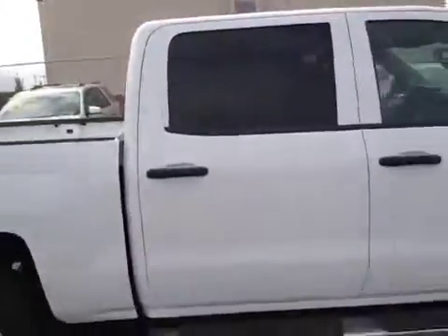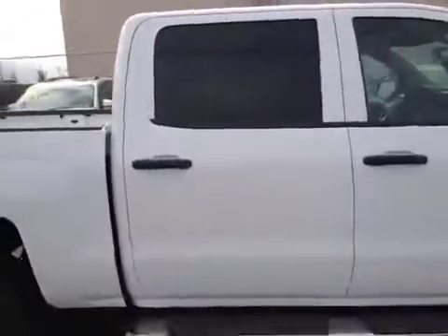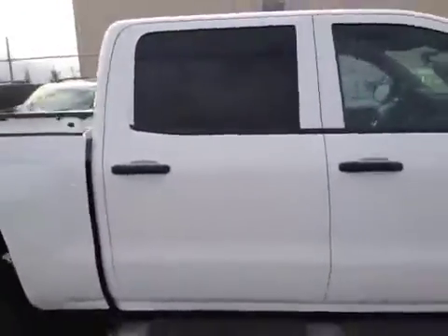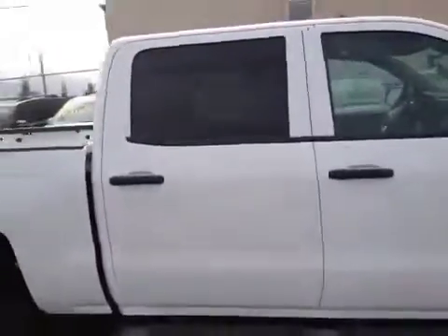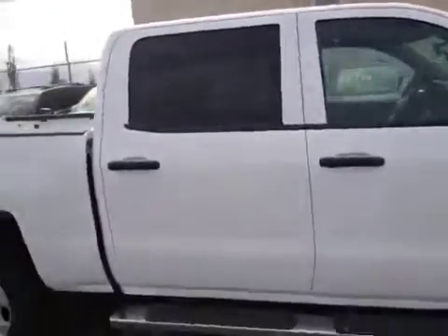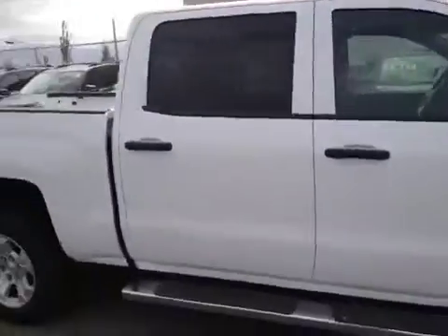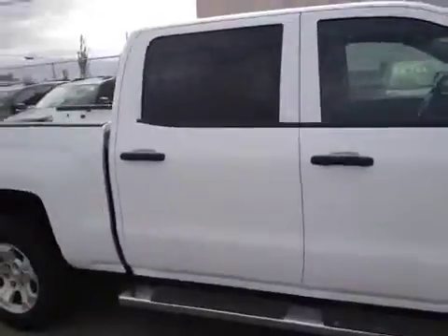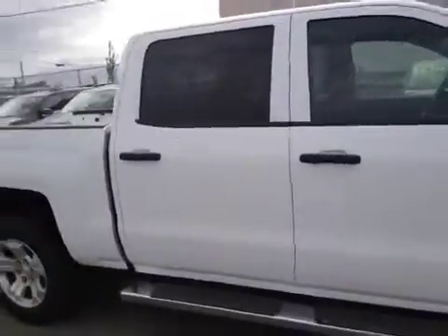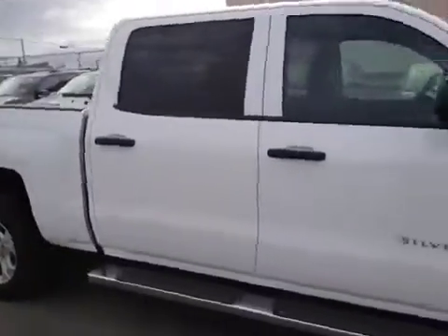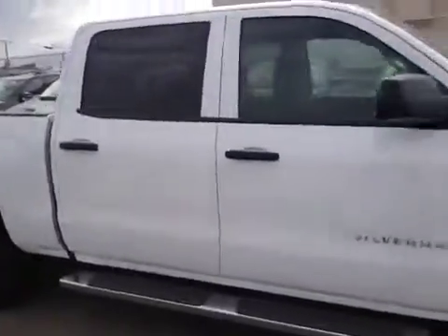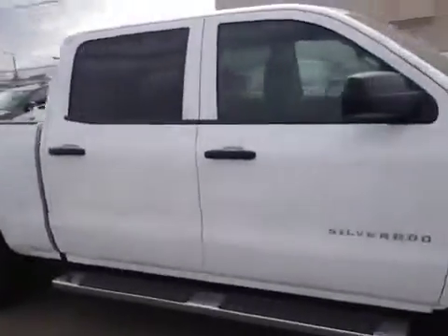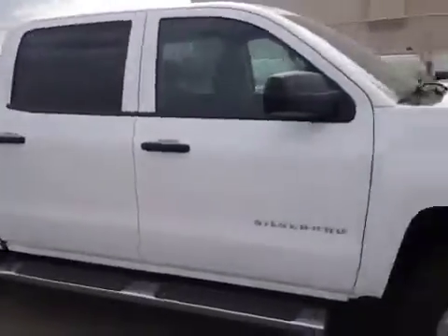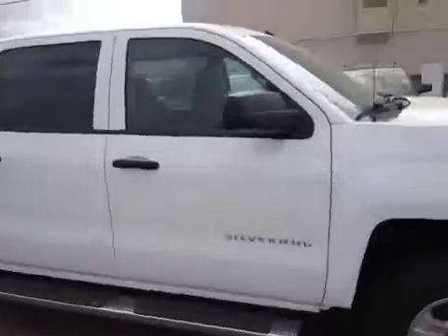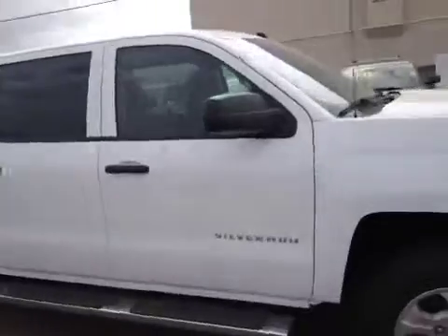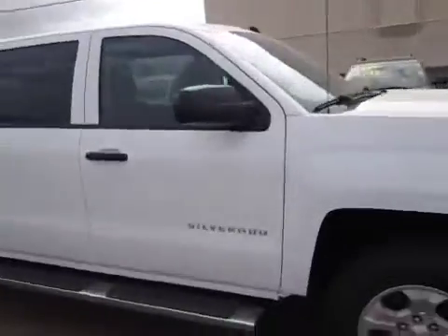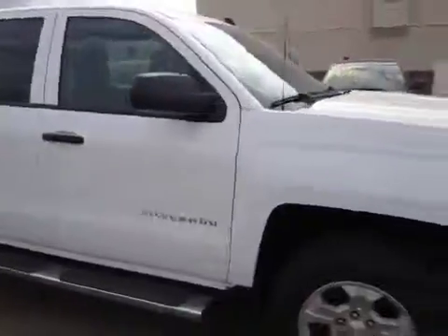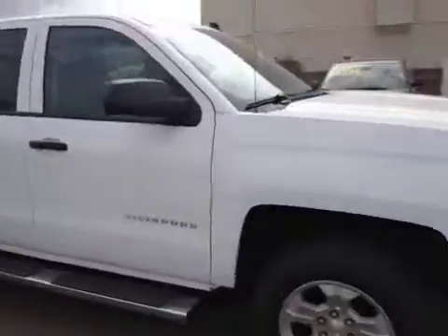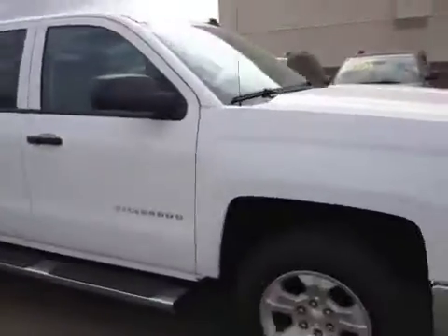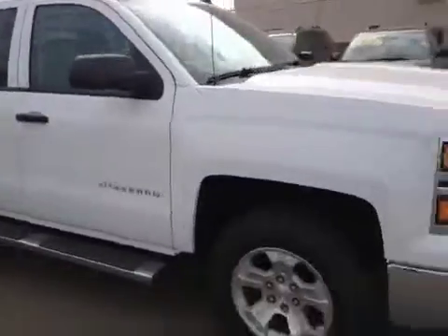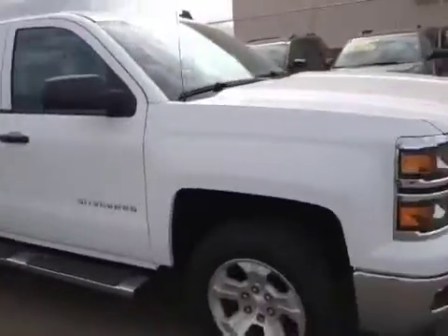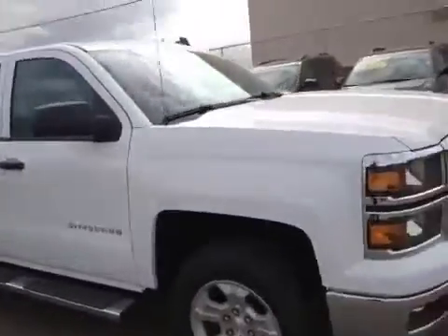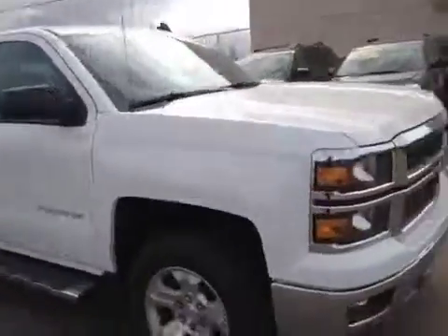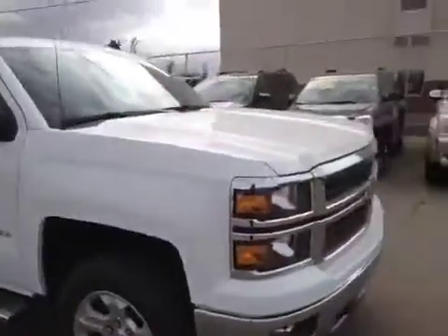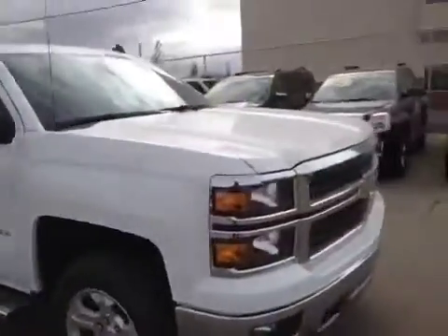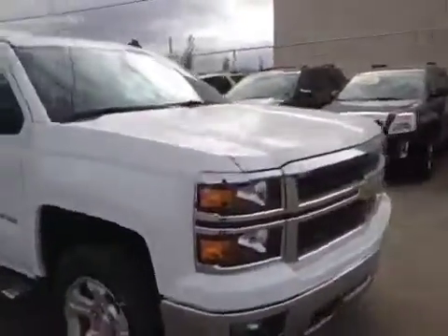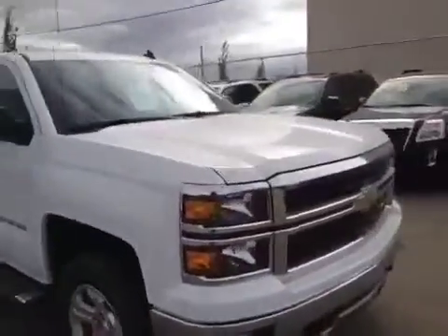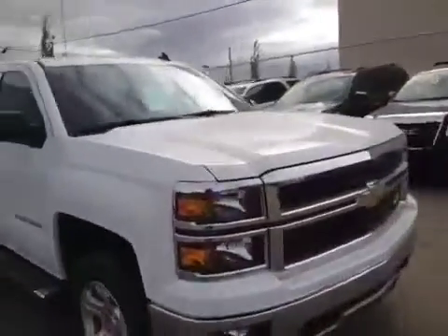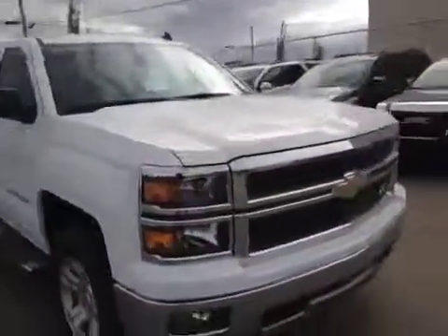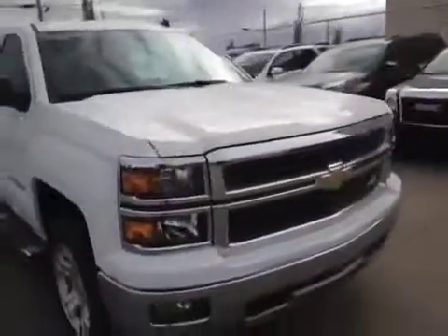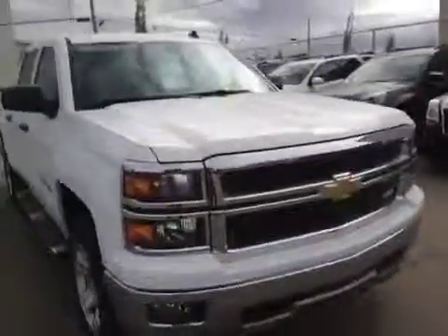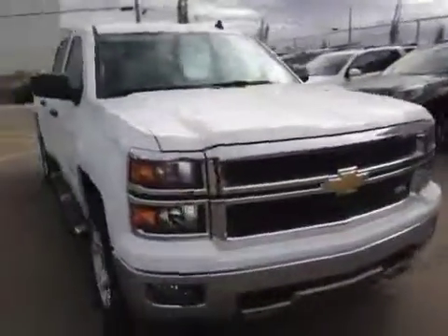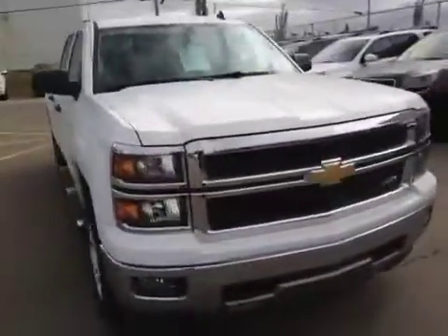Come down to Deva Chevrolet in Airdrie and see your selection of the new 2014 GMC and Chevy Trucks today.